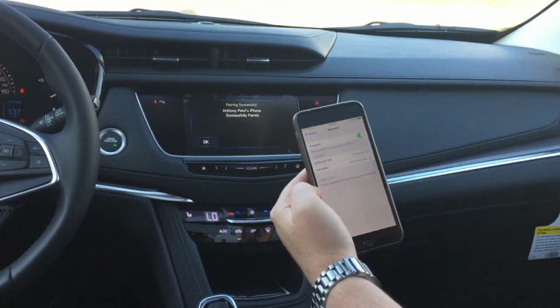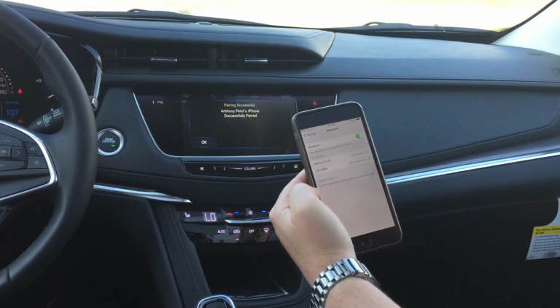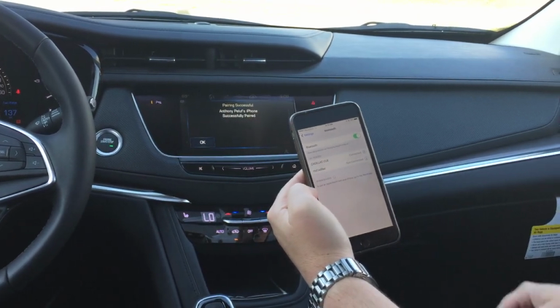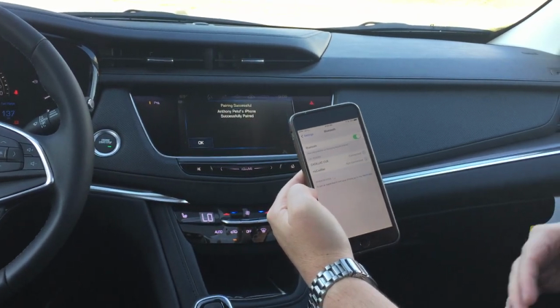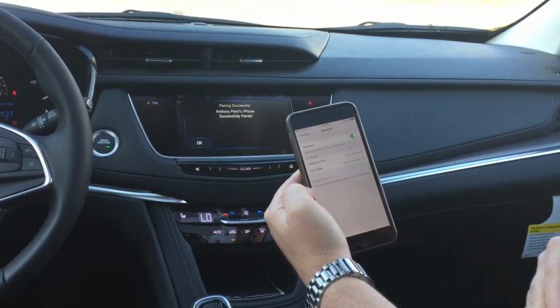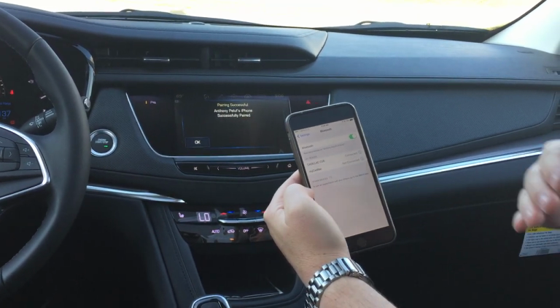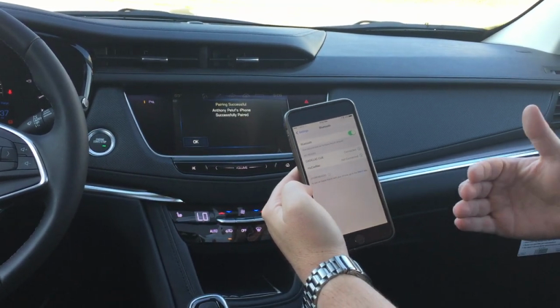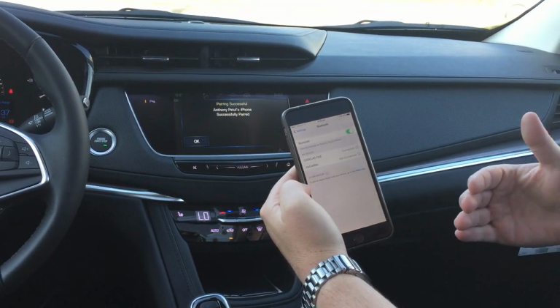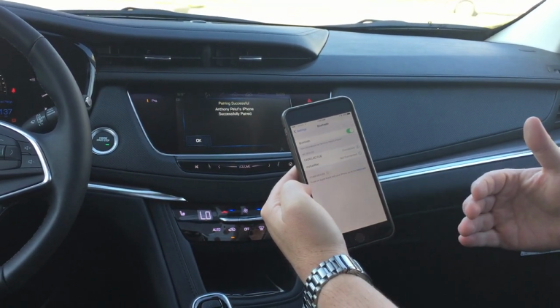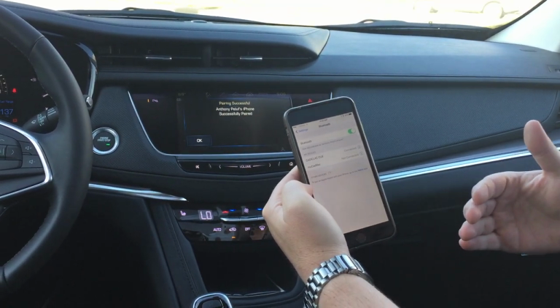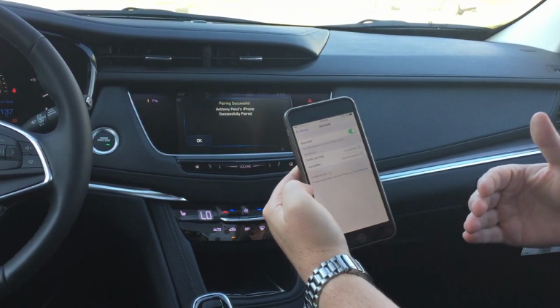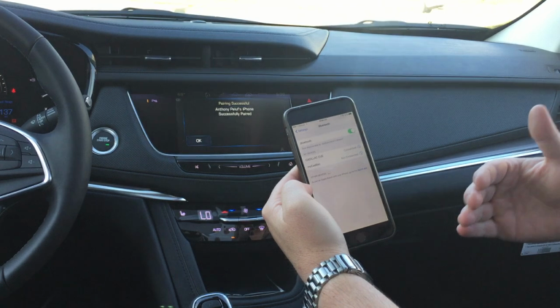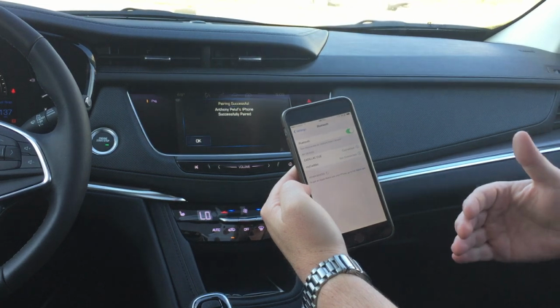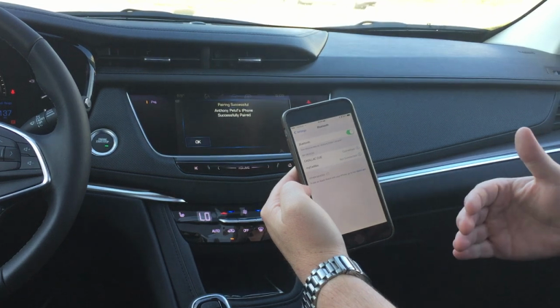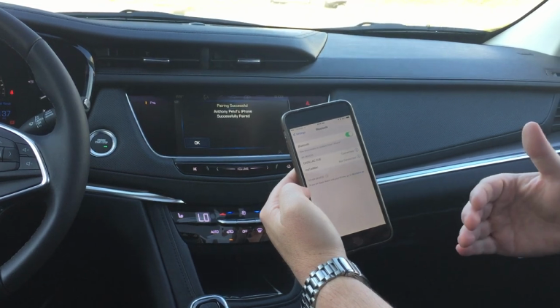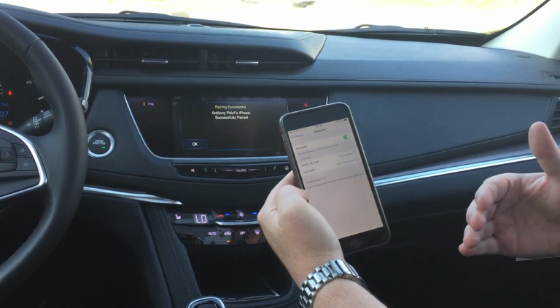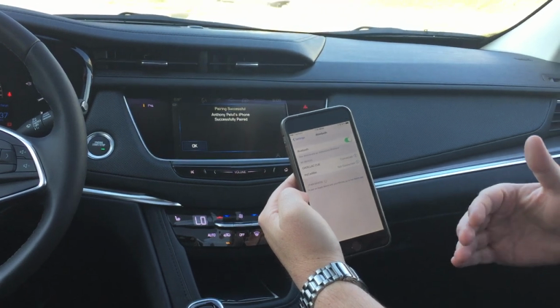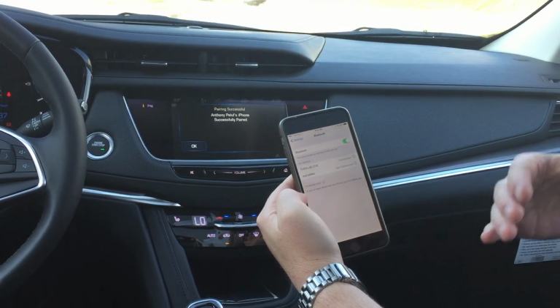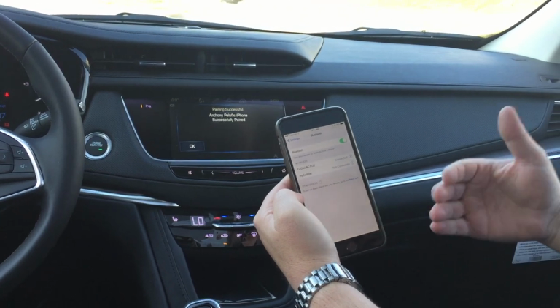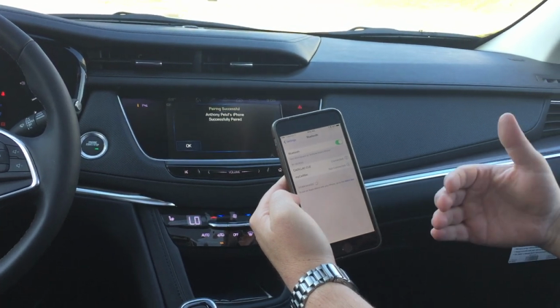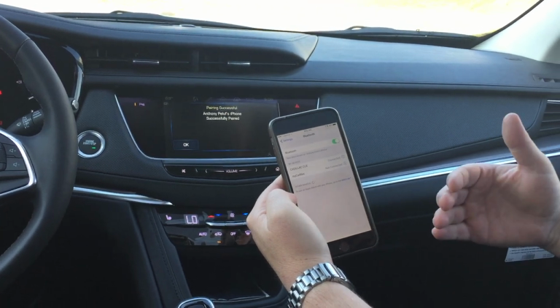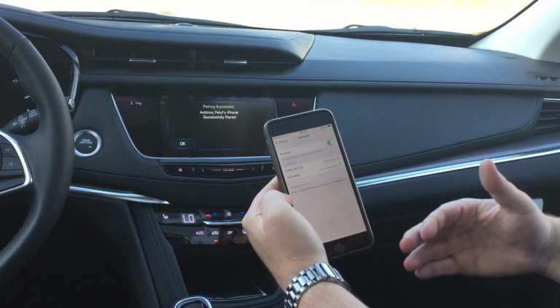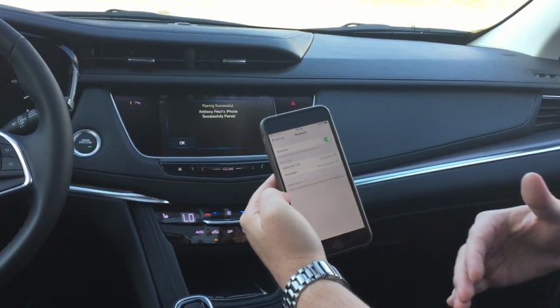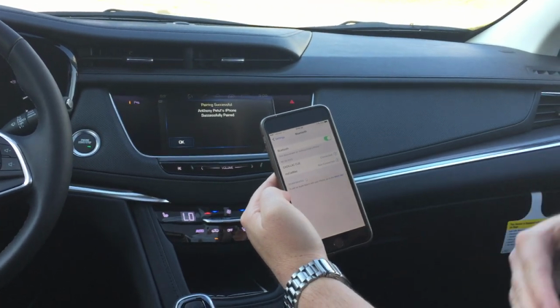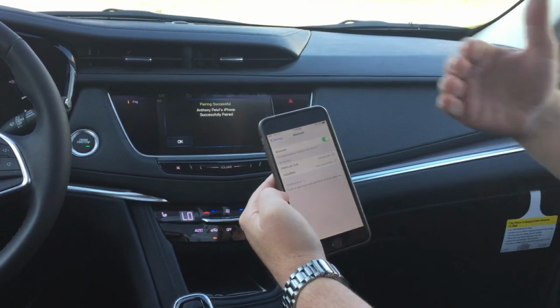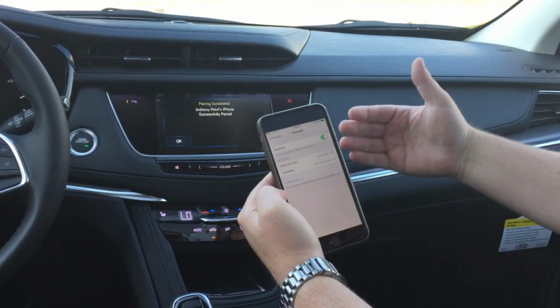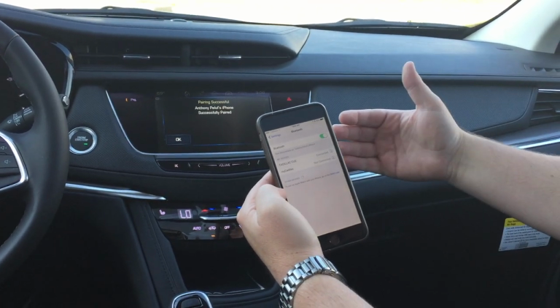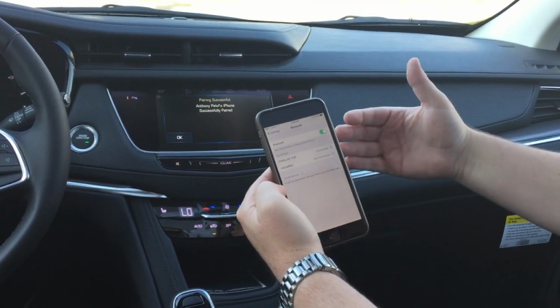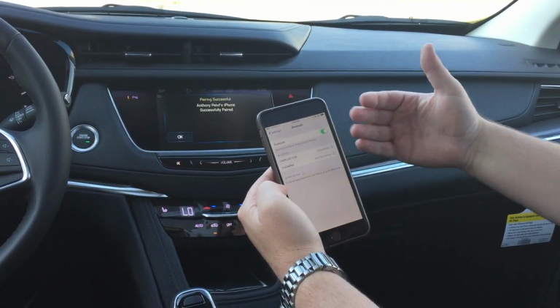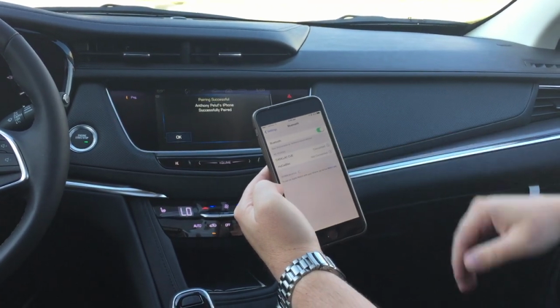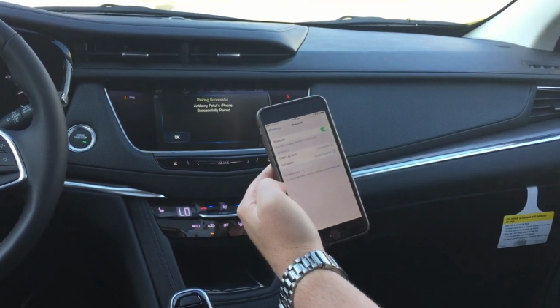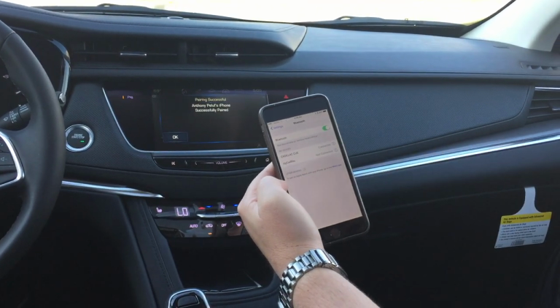In about a second it's going to ask you if you want to allow your contacts to sync. You'll say yes, and at that point it'll sync your contacts over.